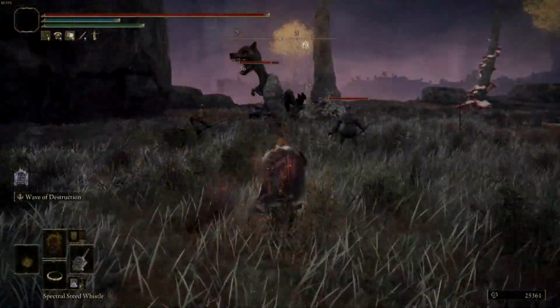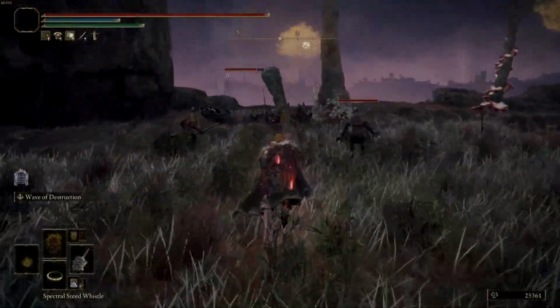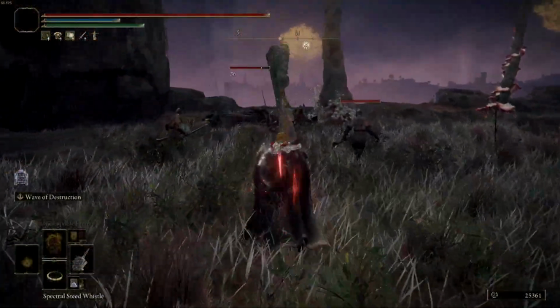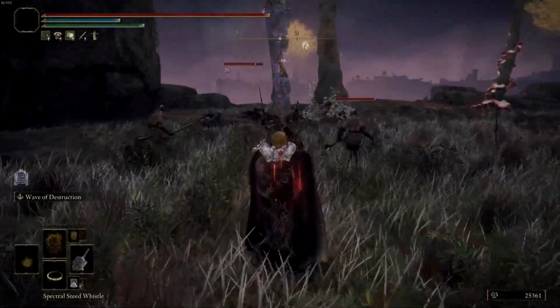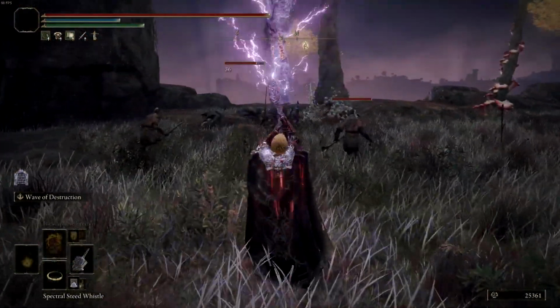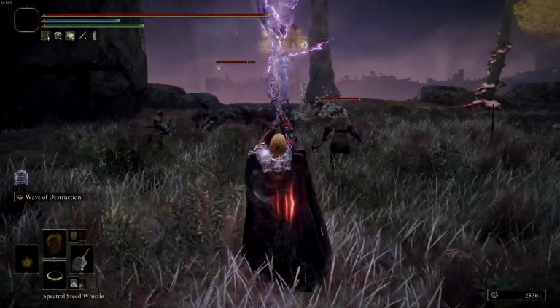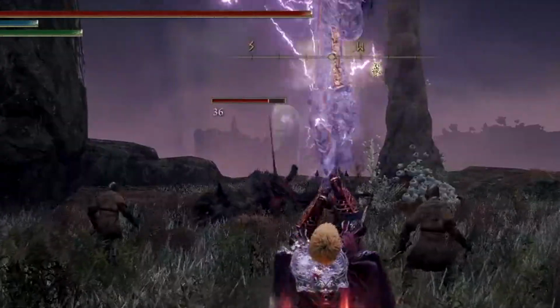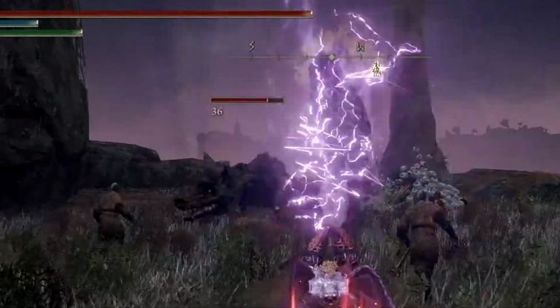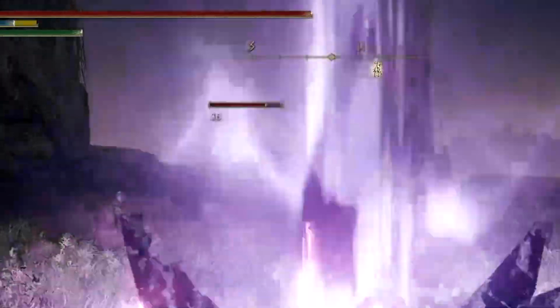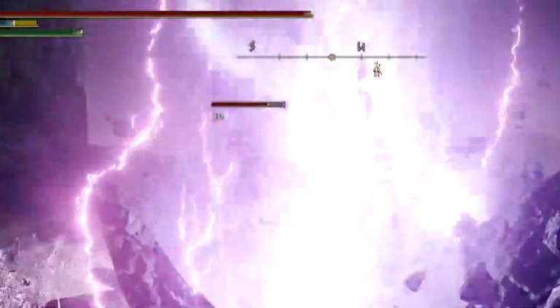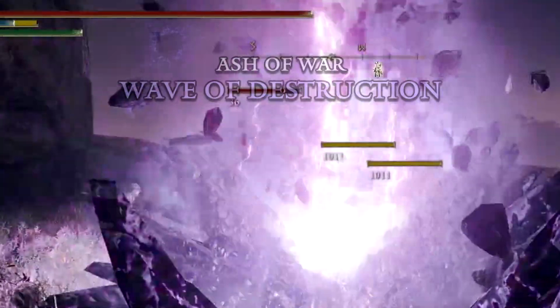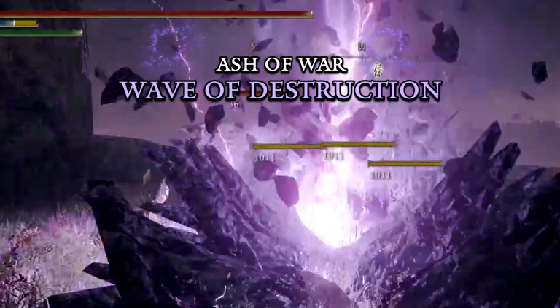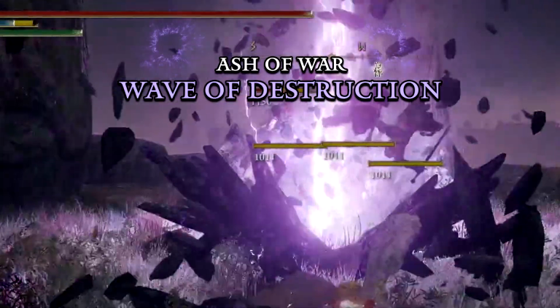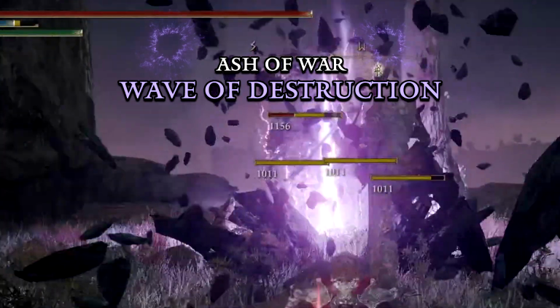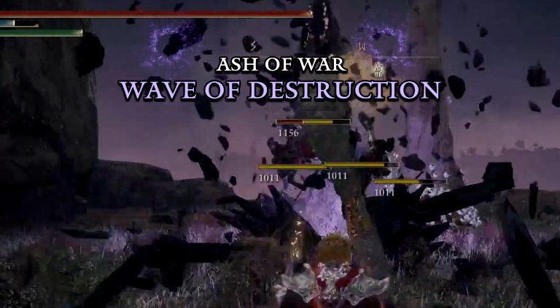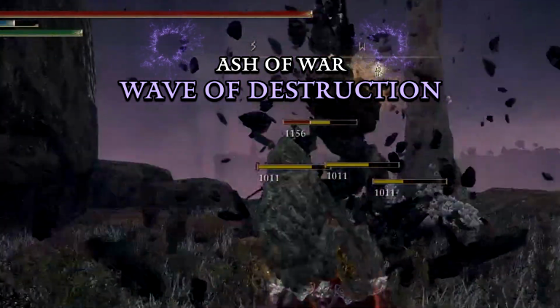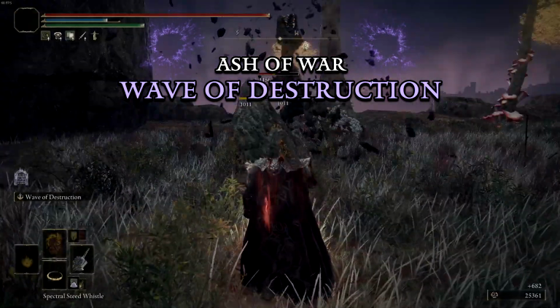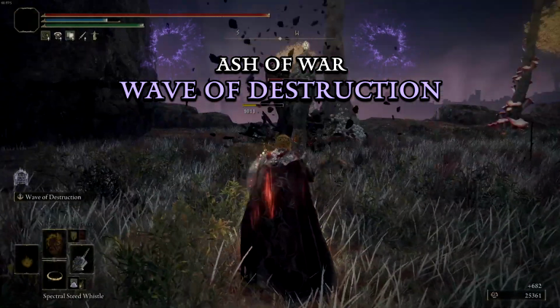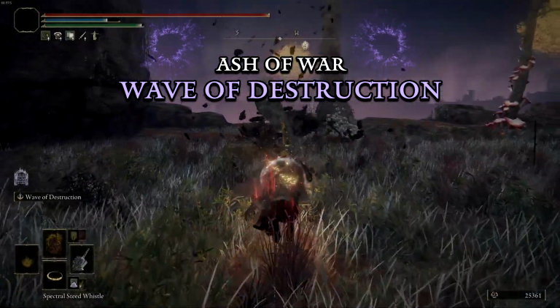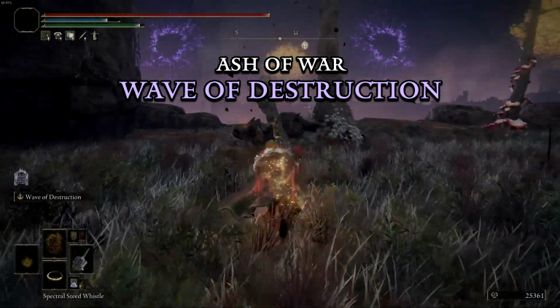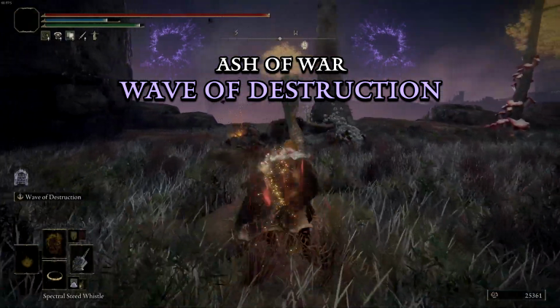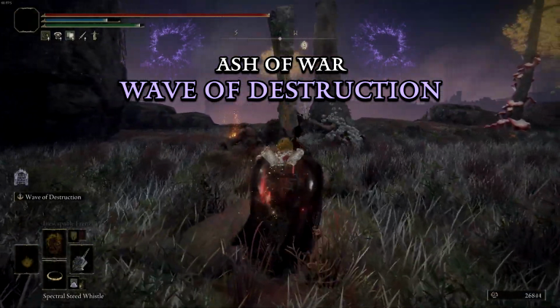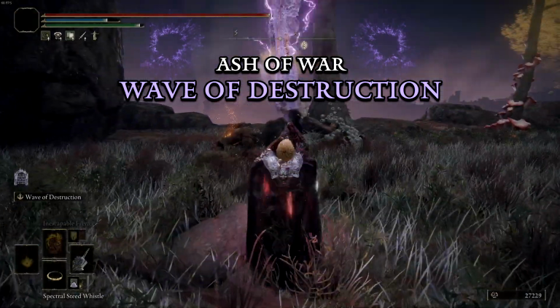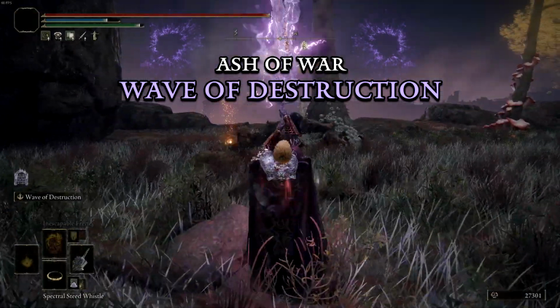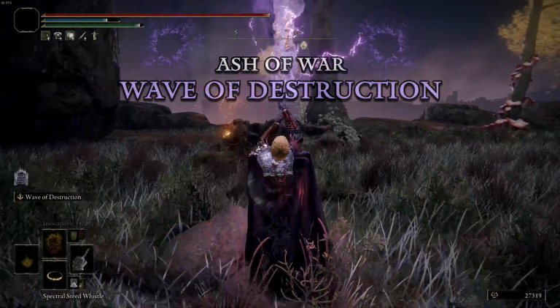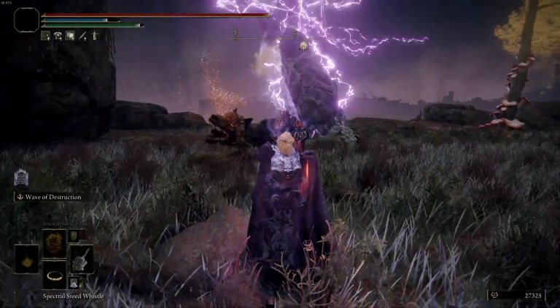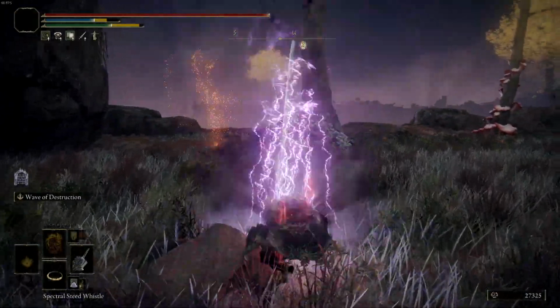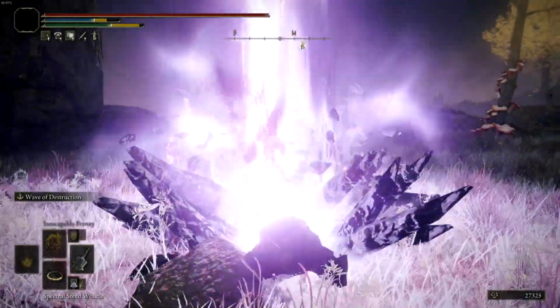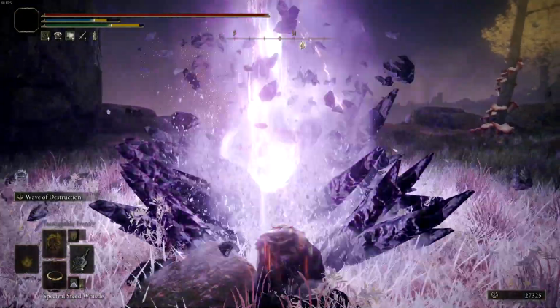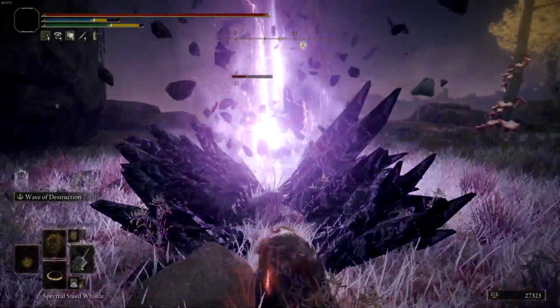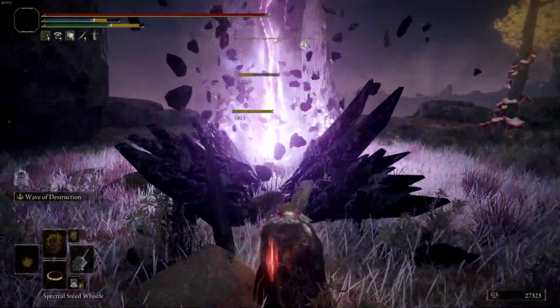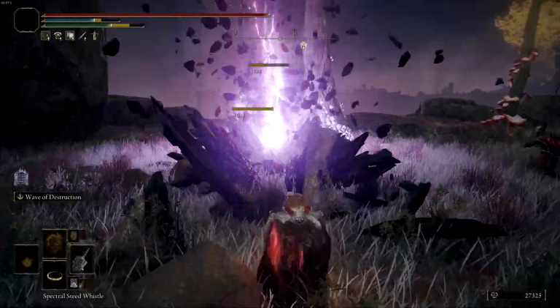This colossal weapon has a unique Ash of War, Wave of Destruction, that launches a wave of gravity at enemies after a brief delay from raising the sword.